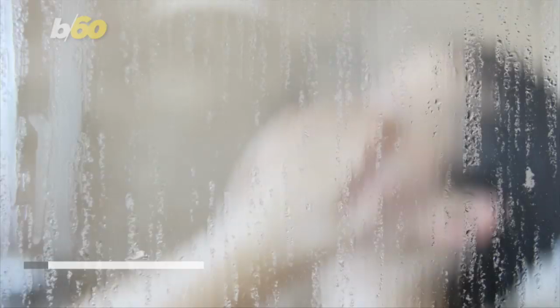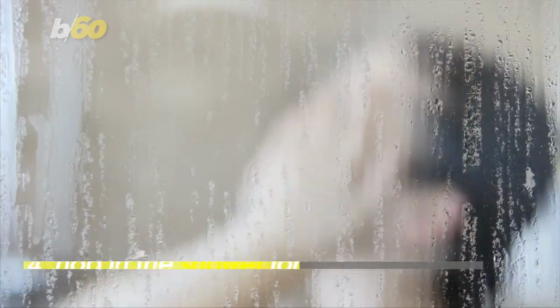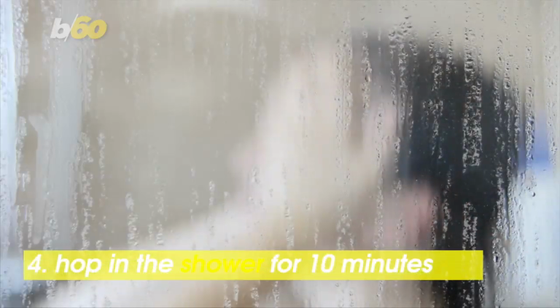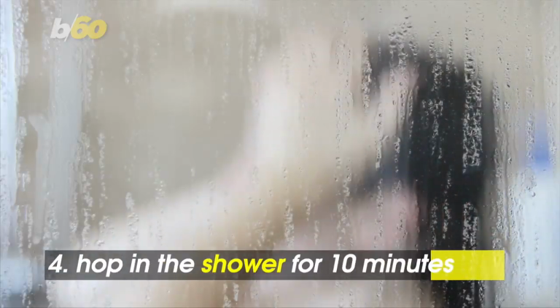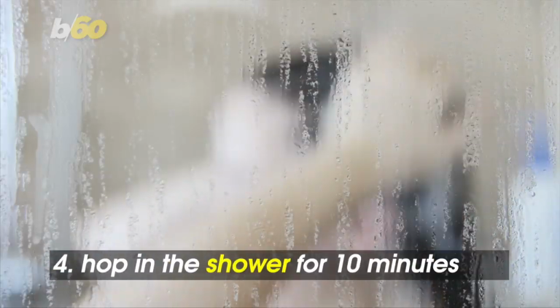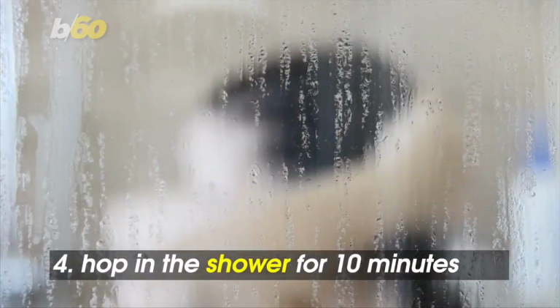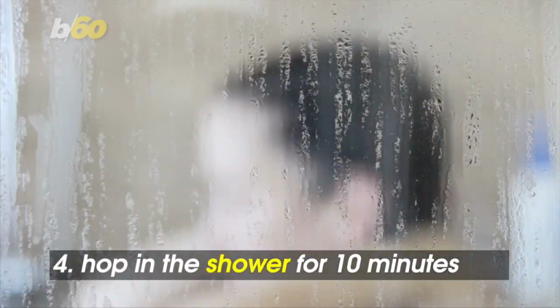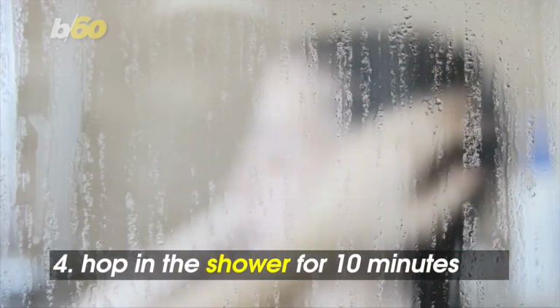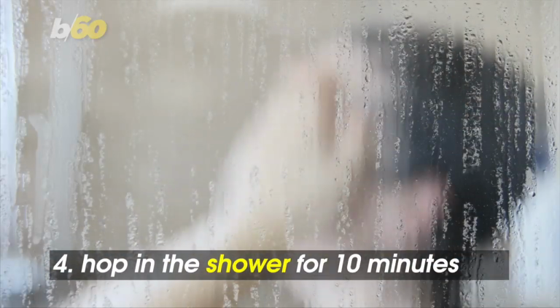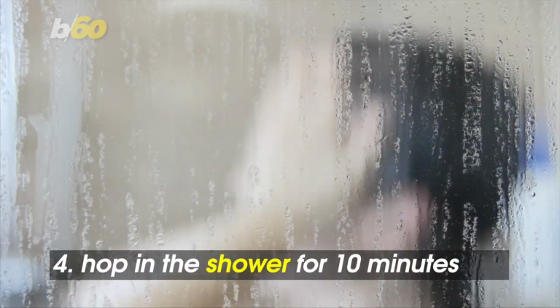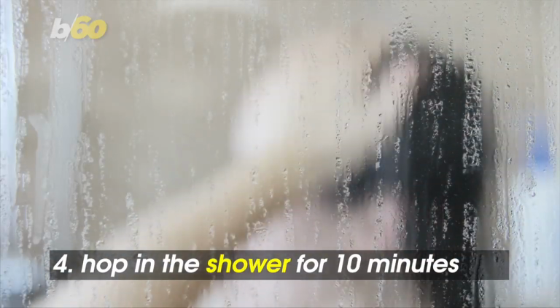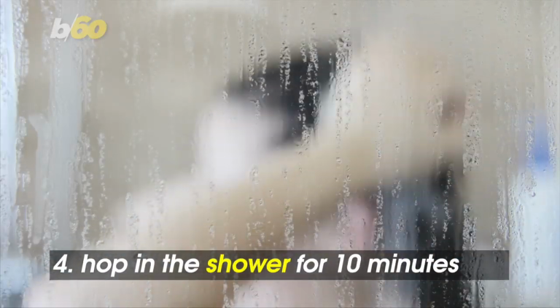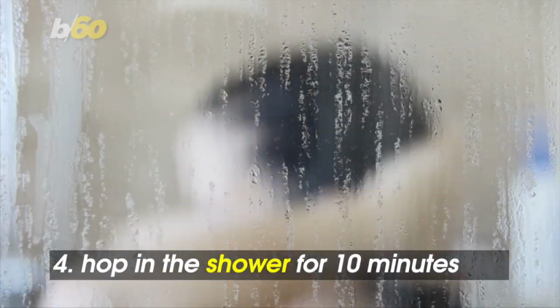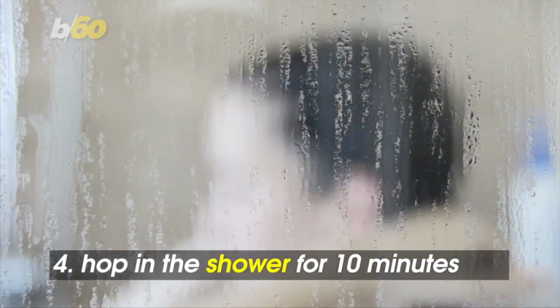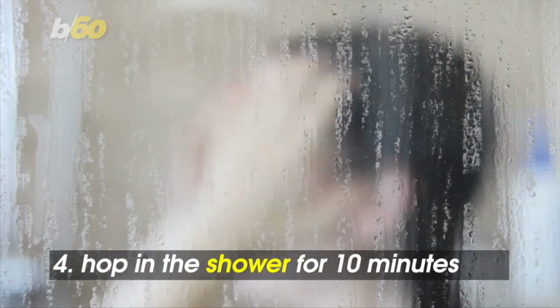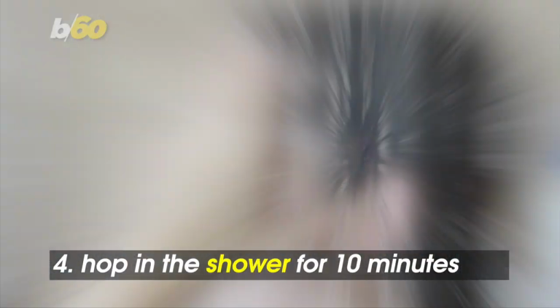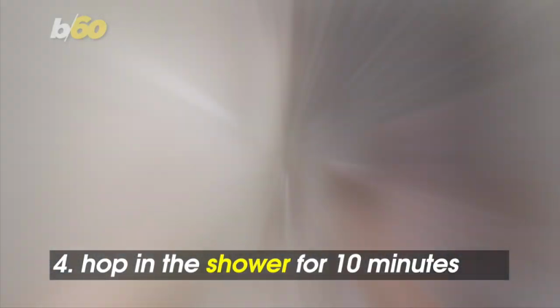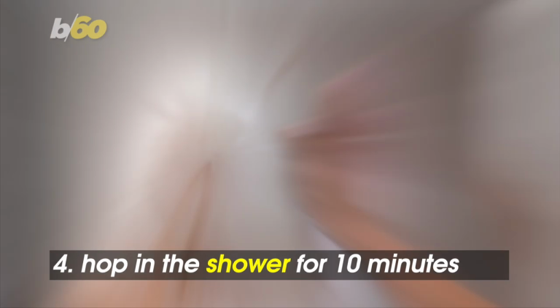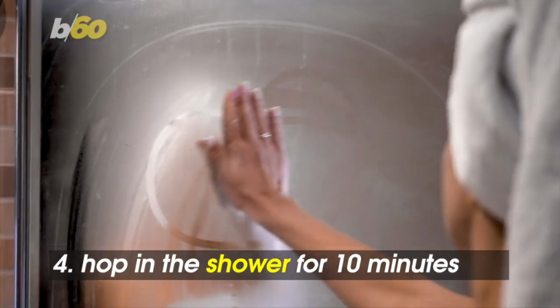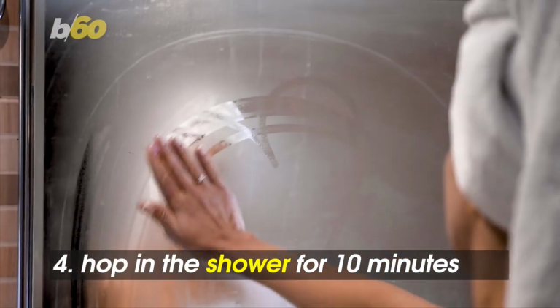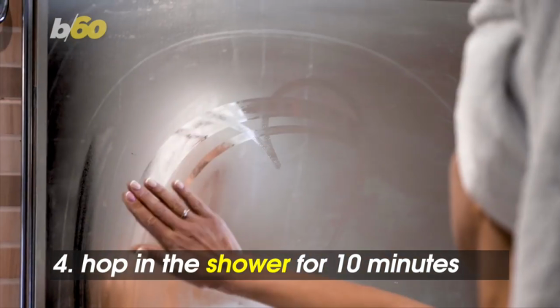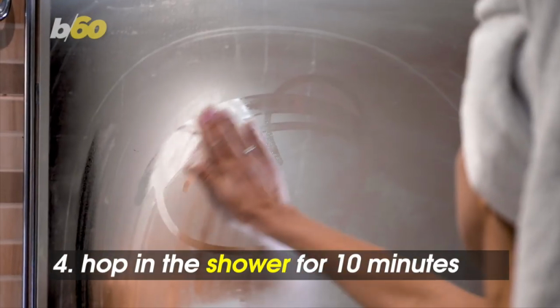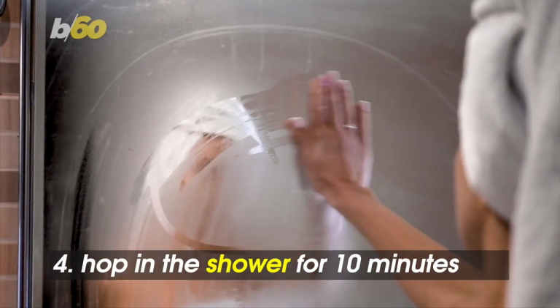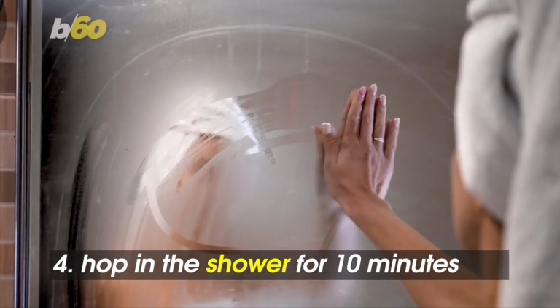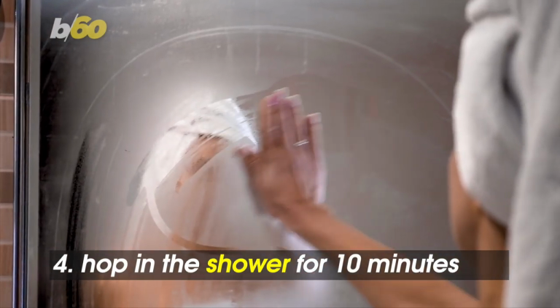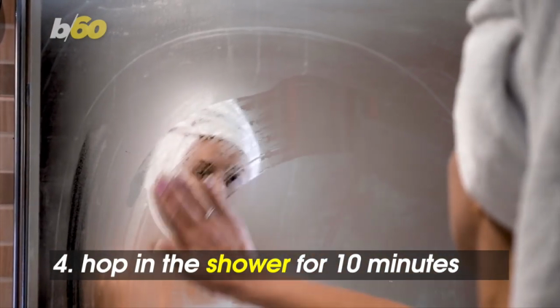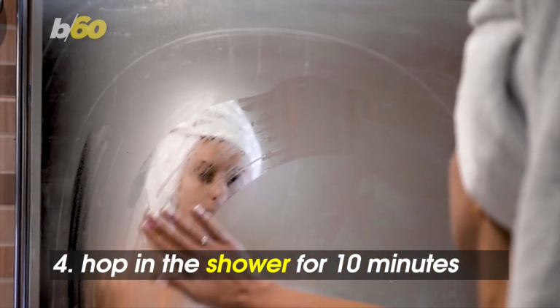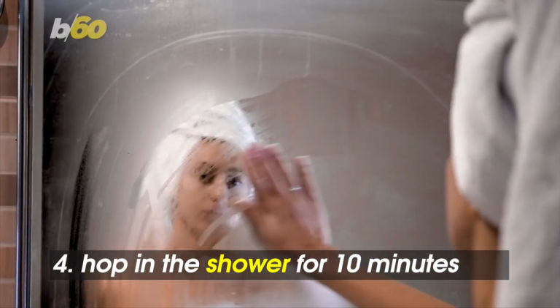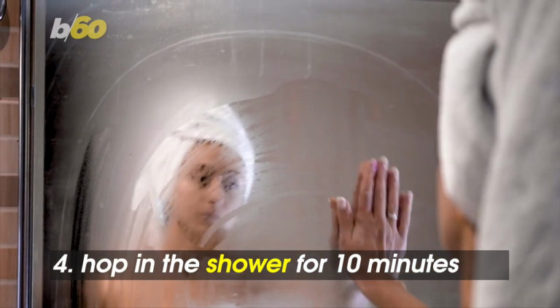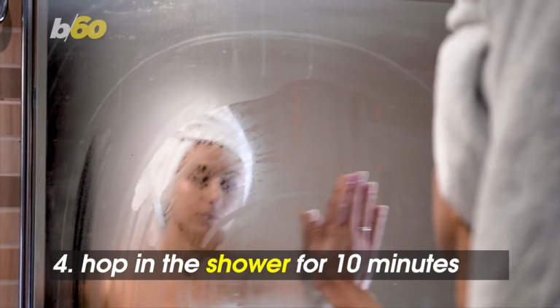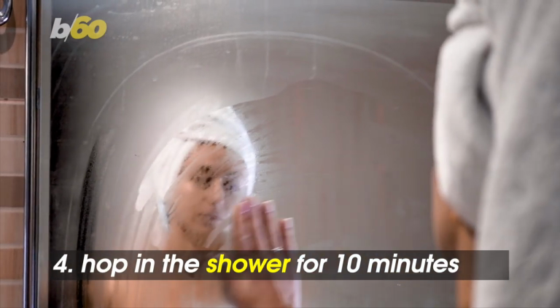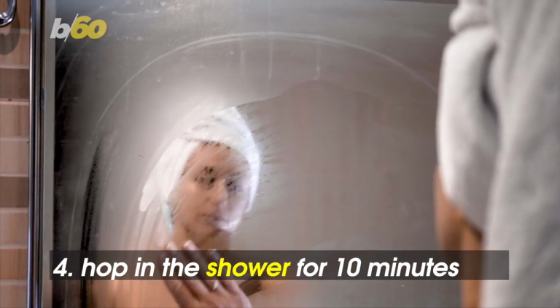Hop in the shower for 10 minutes. Travel and Leisure says the steam will help thin out the mucus and earwax in your ear.